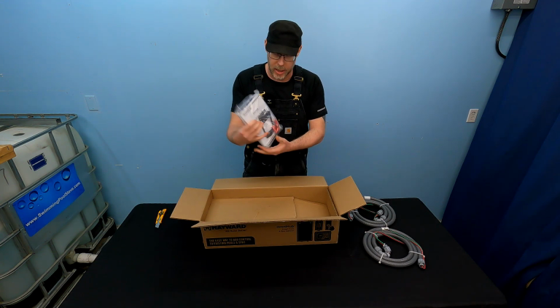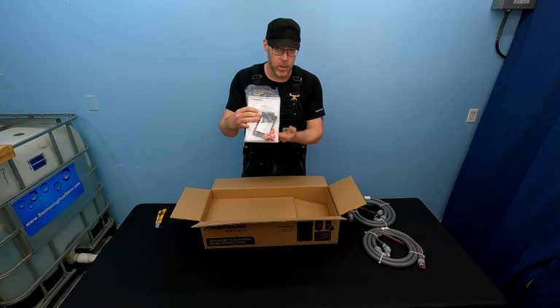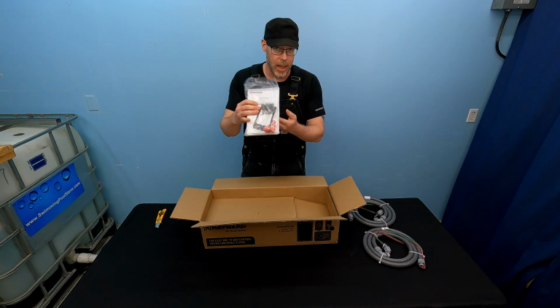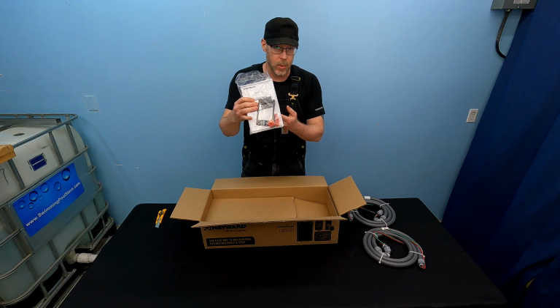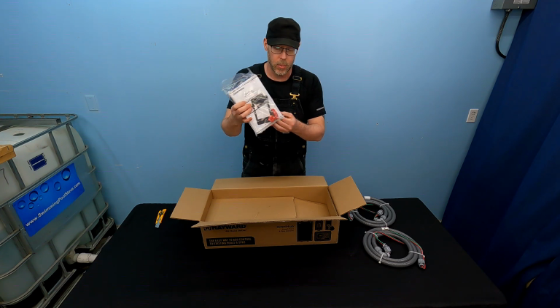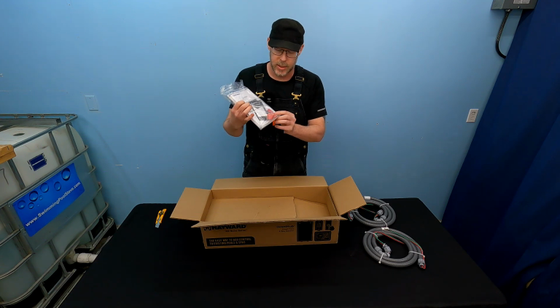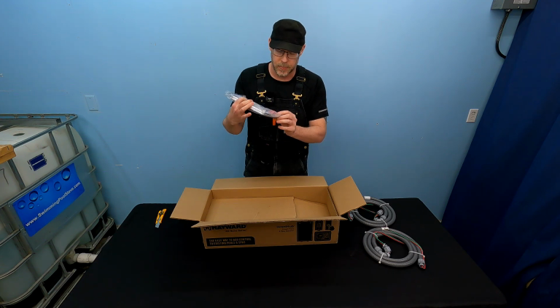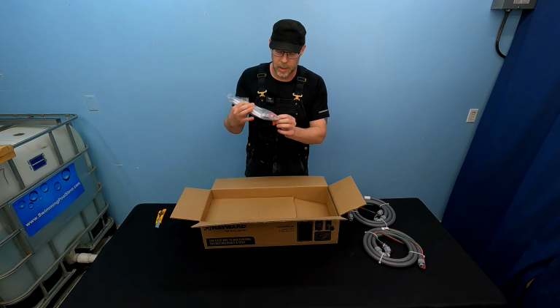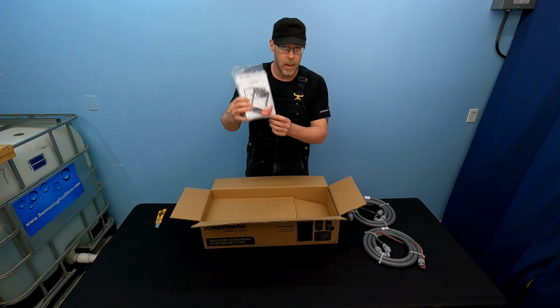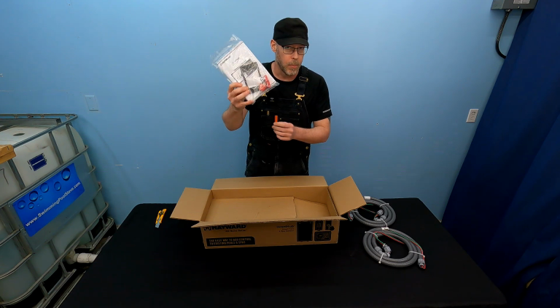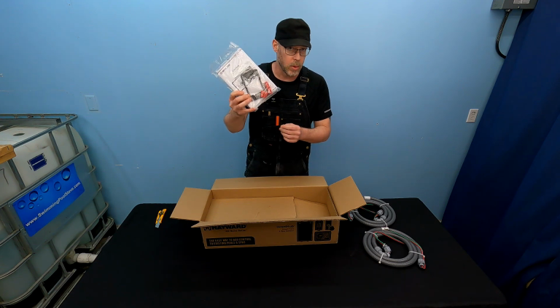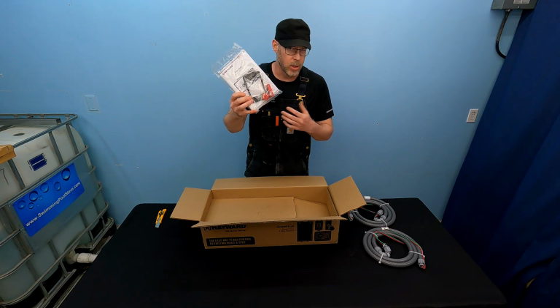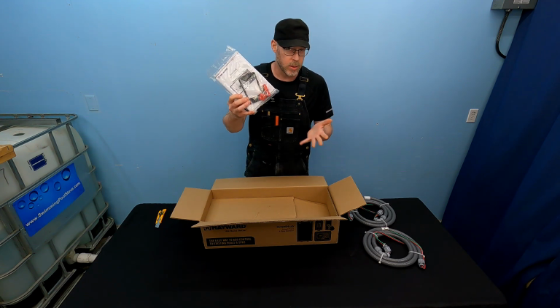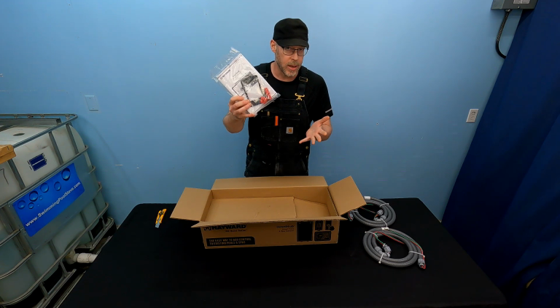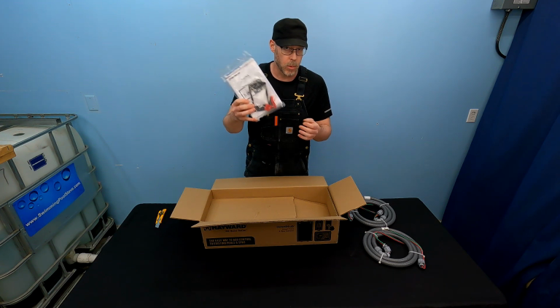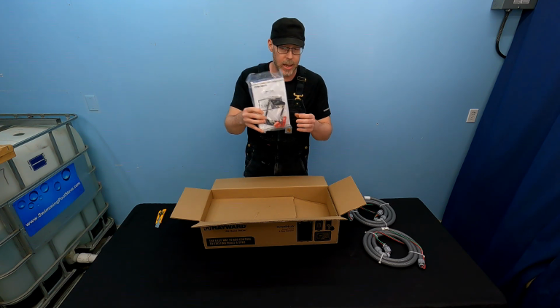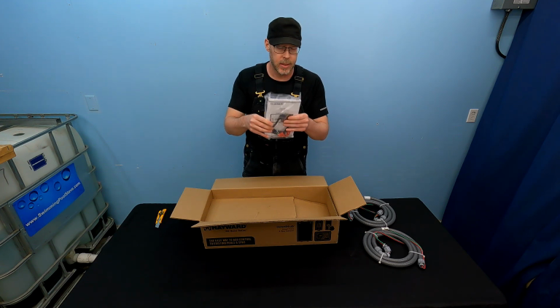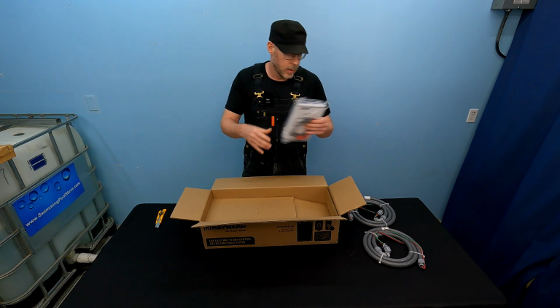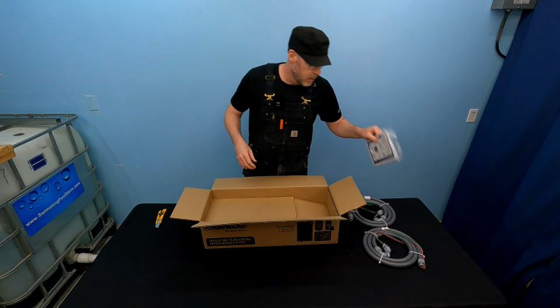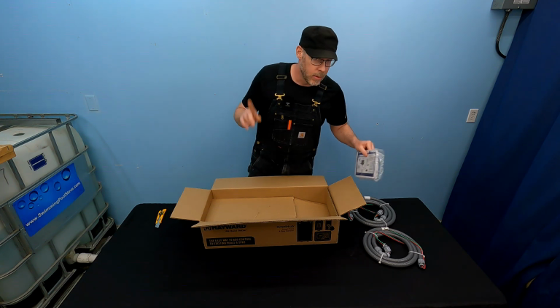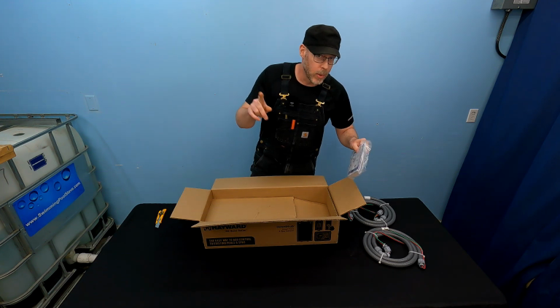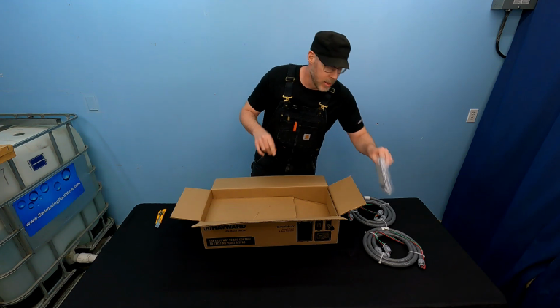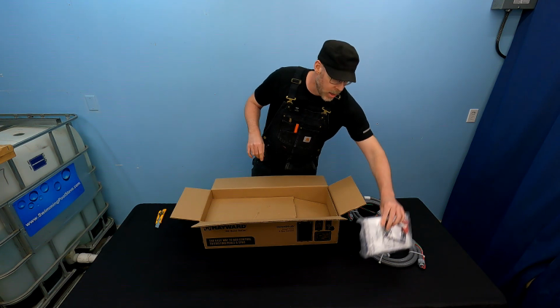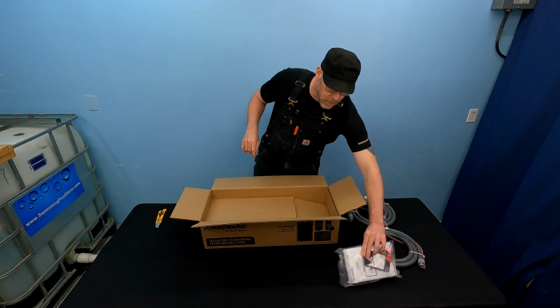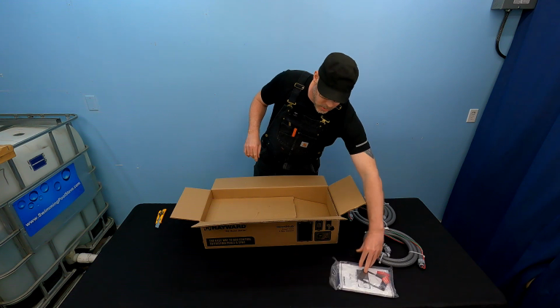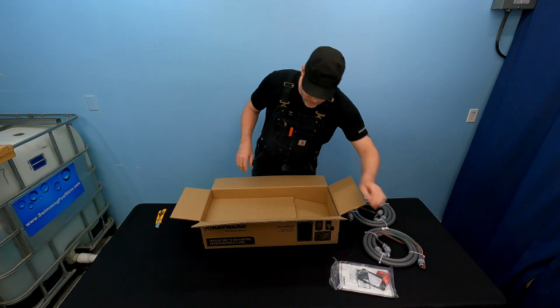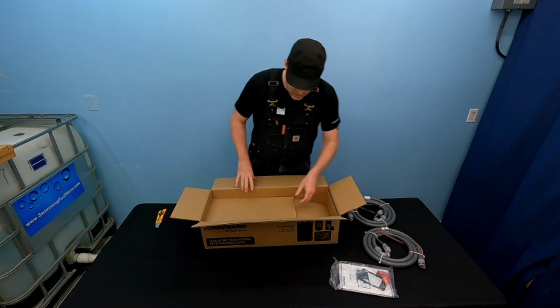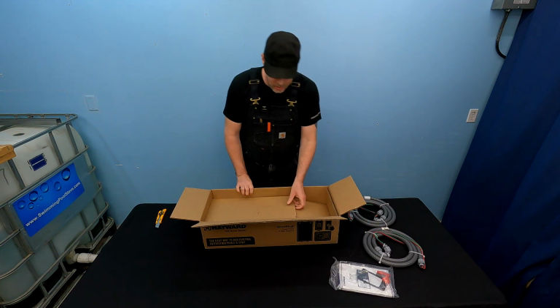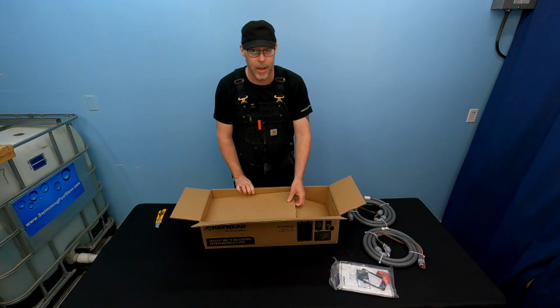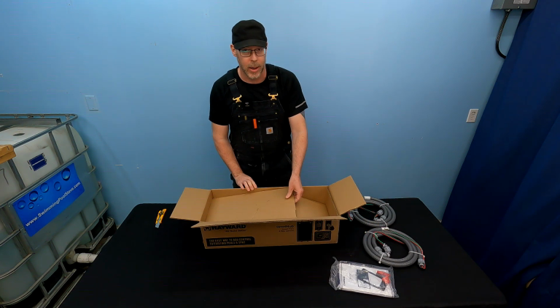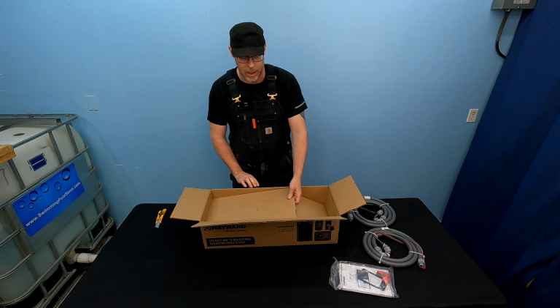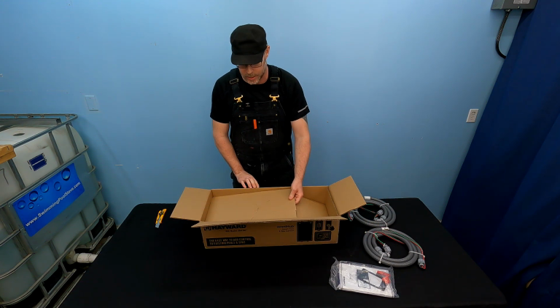There's an instruction manual included, along with some large-size morettes. Read the instruction manual — highly recommended.